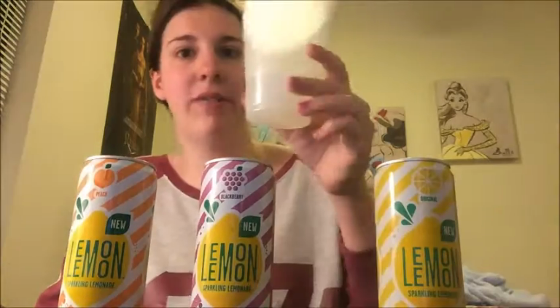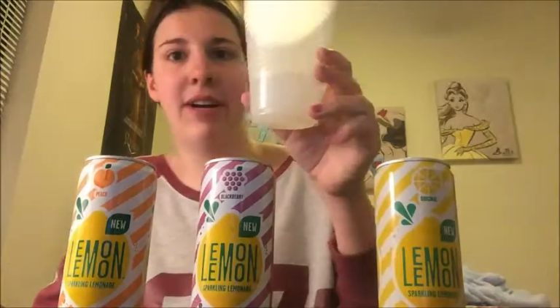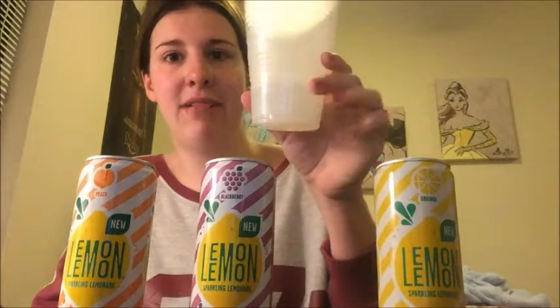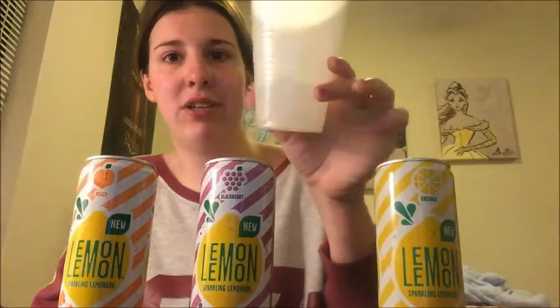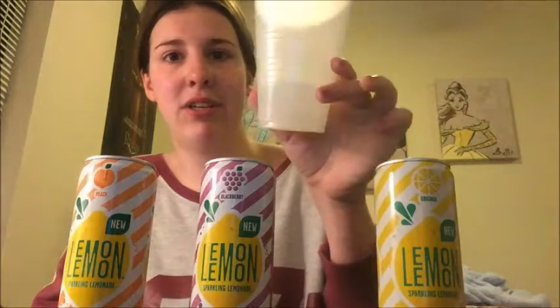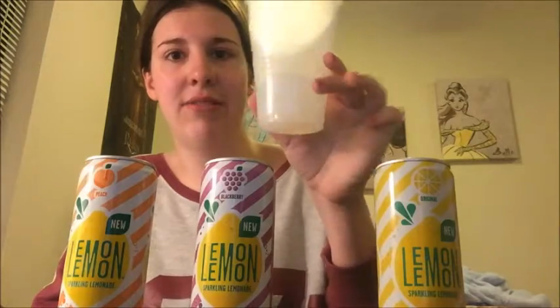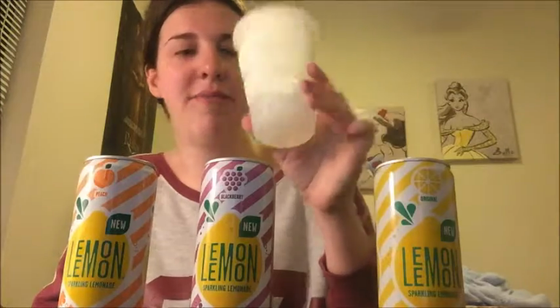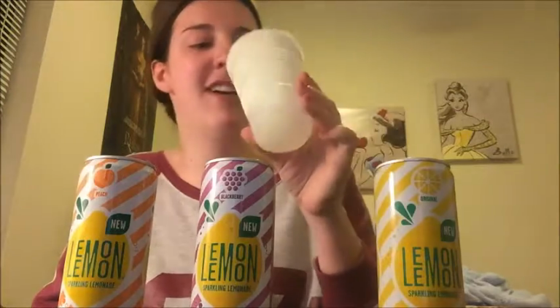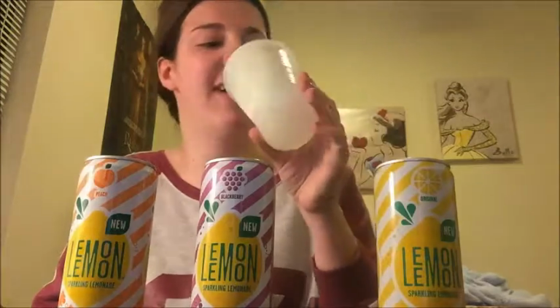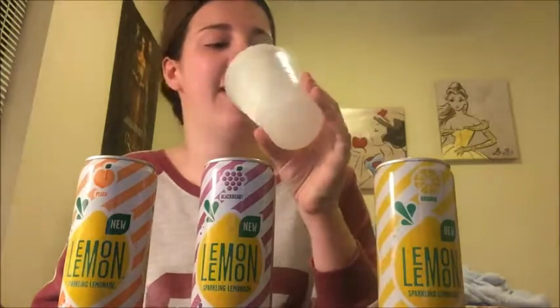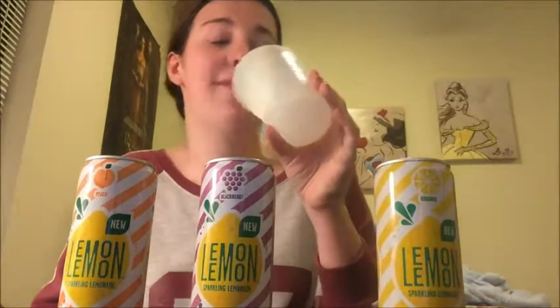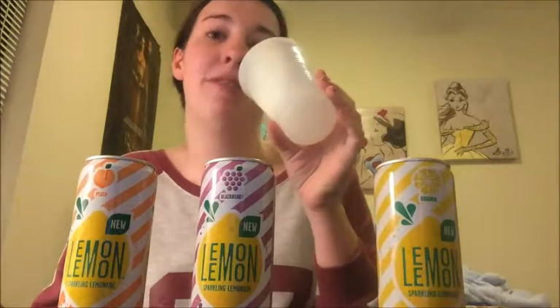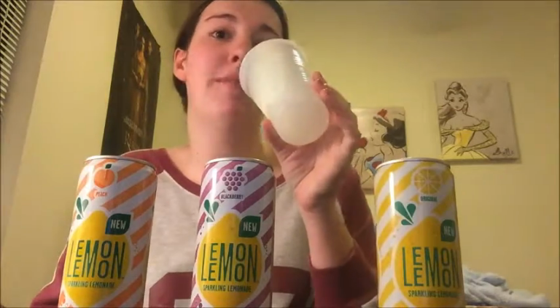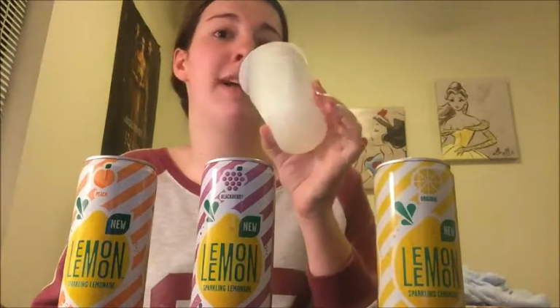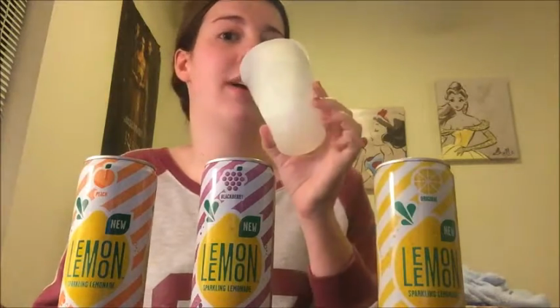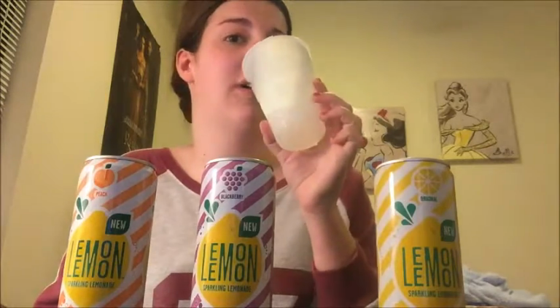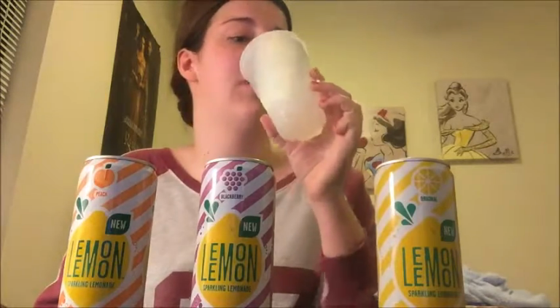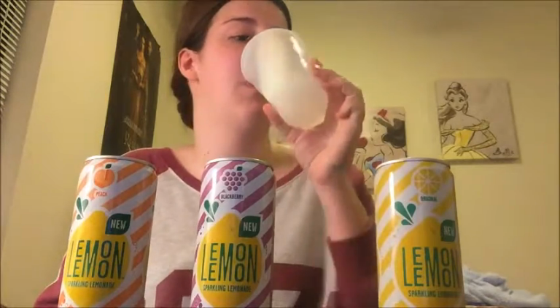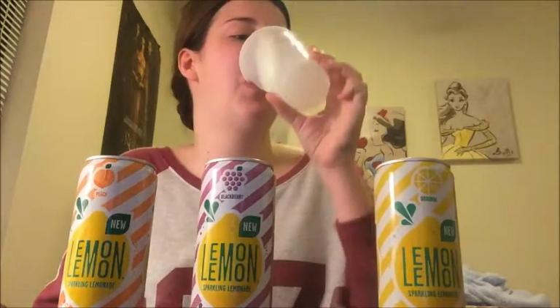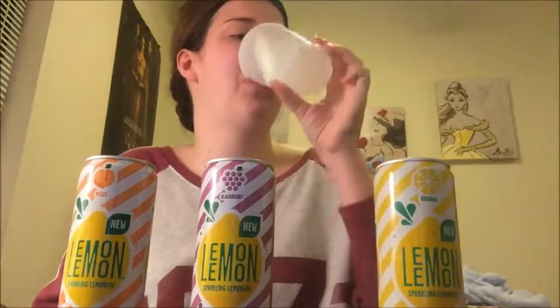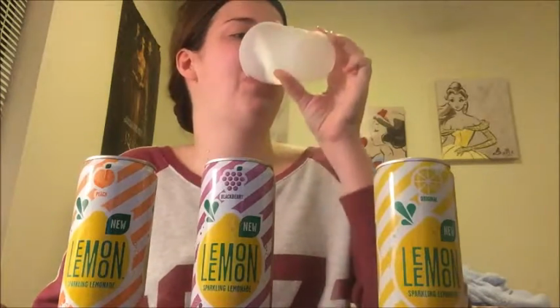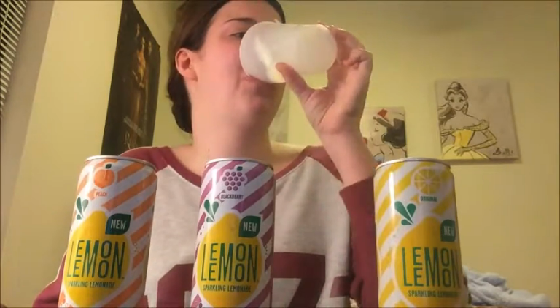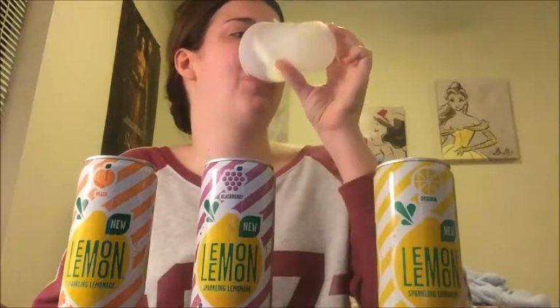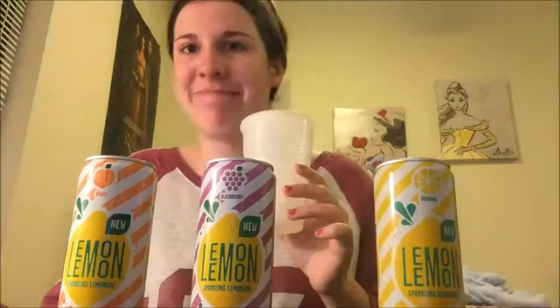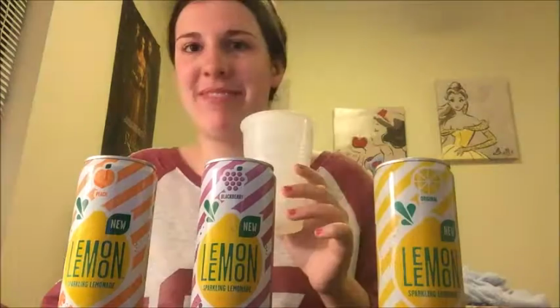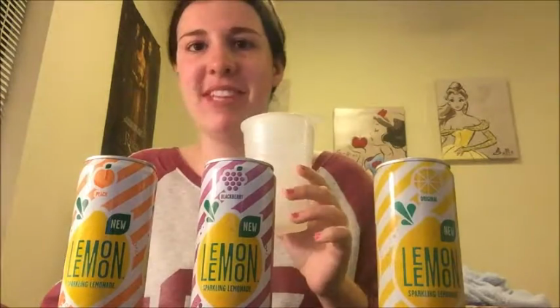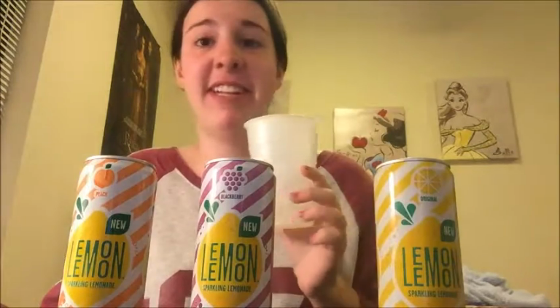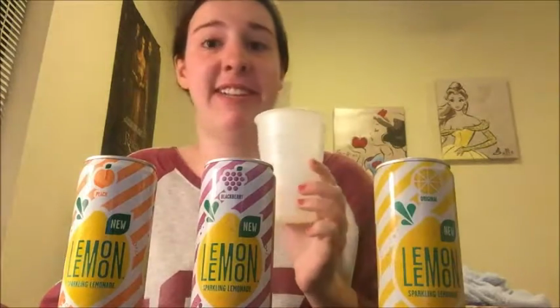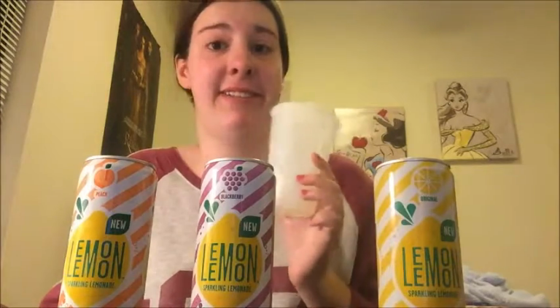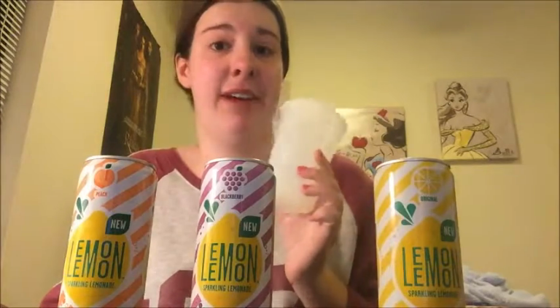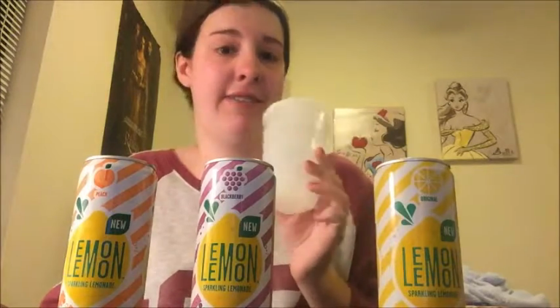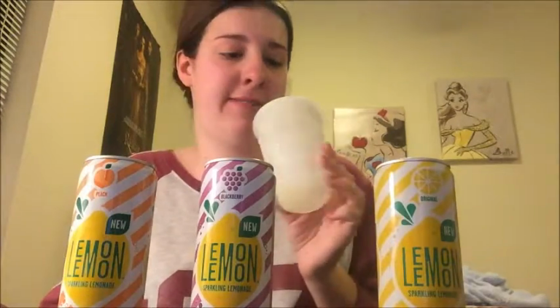Oh, I didn't even show you guys the lemonade colors. This is amazing.